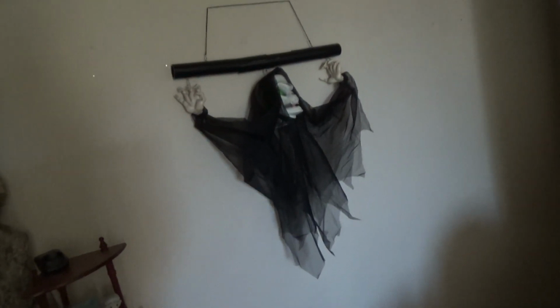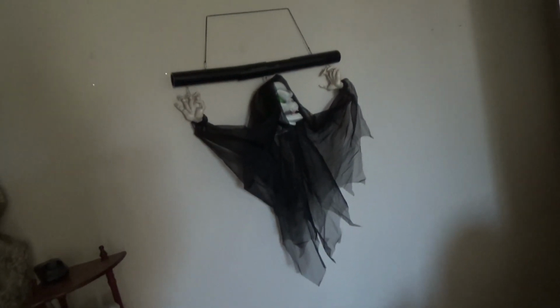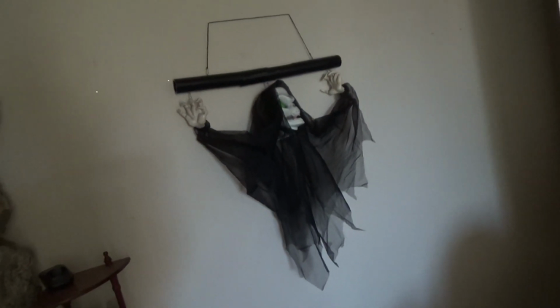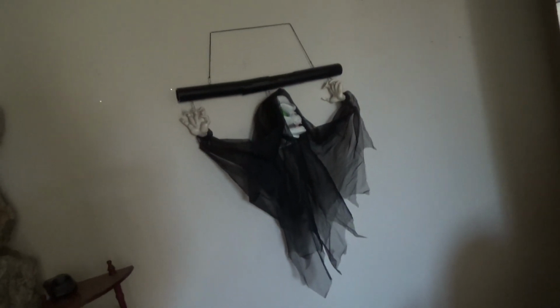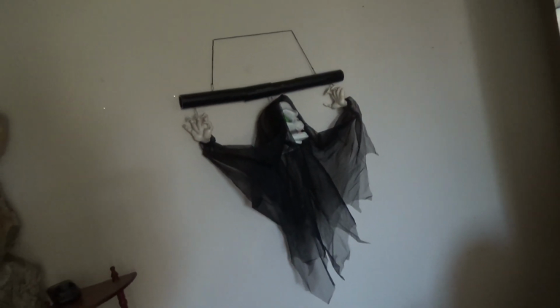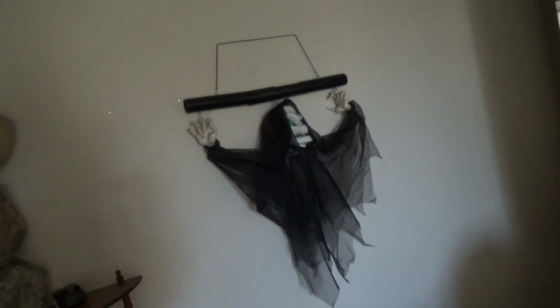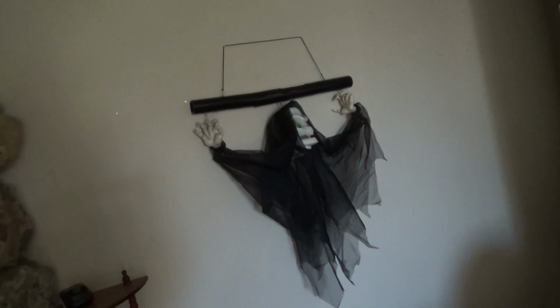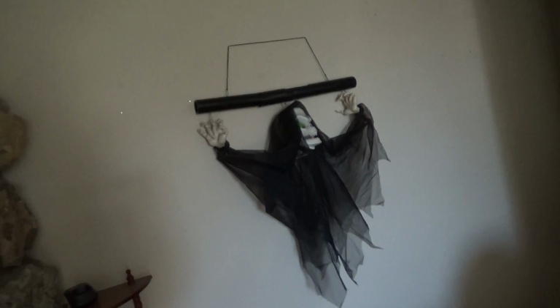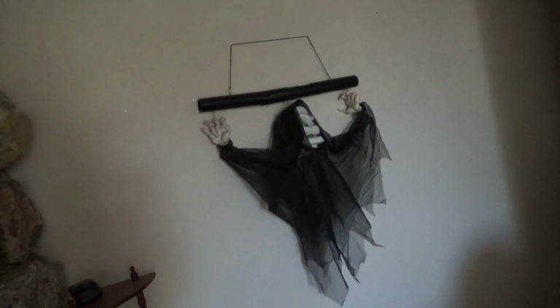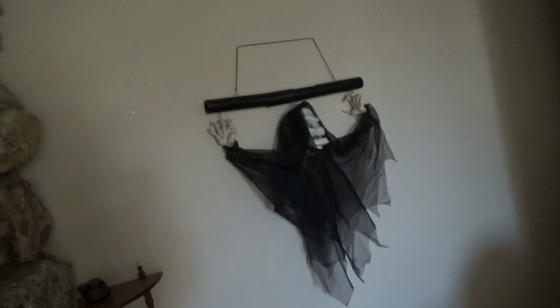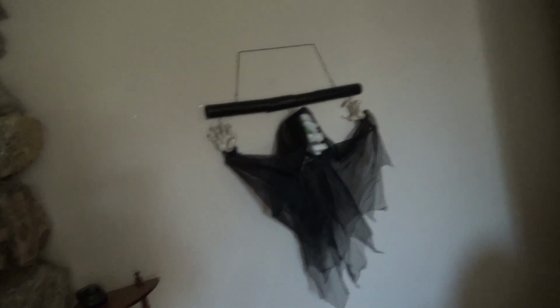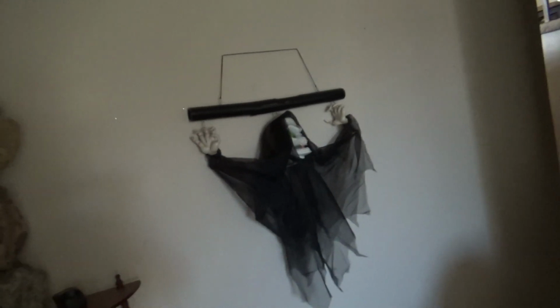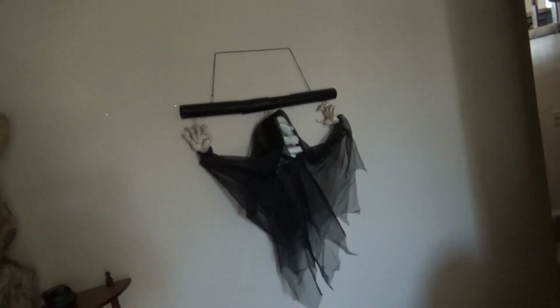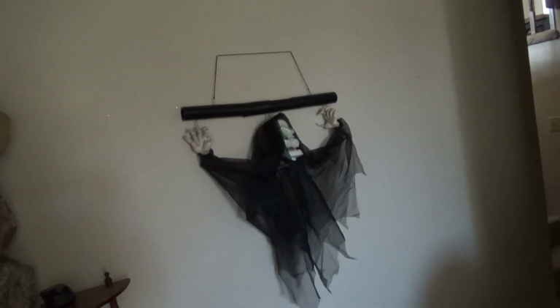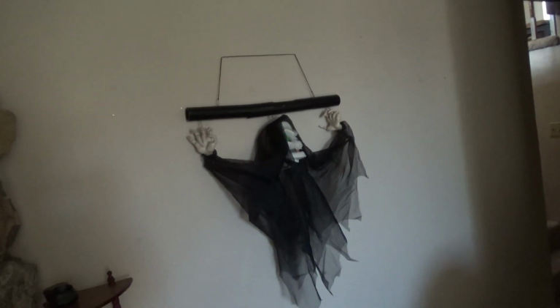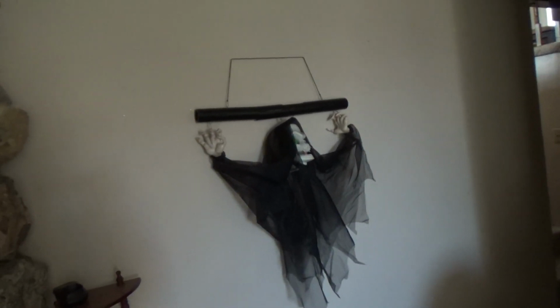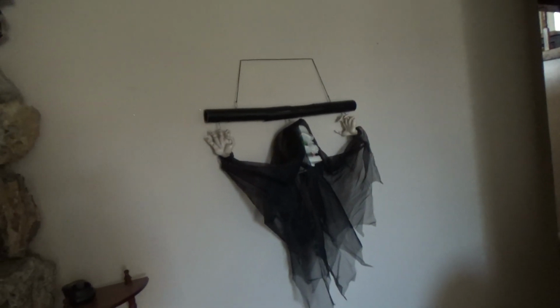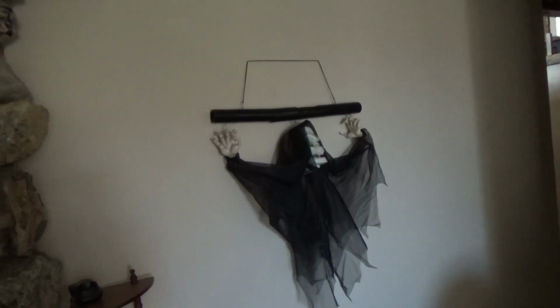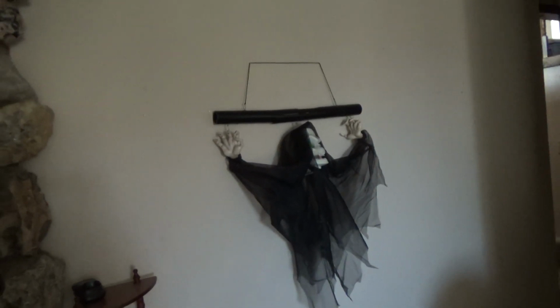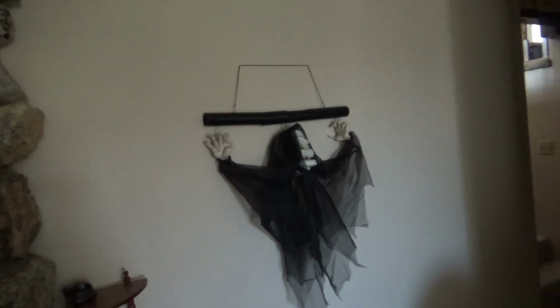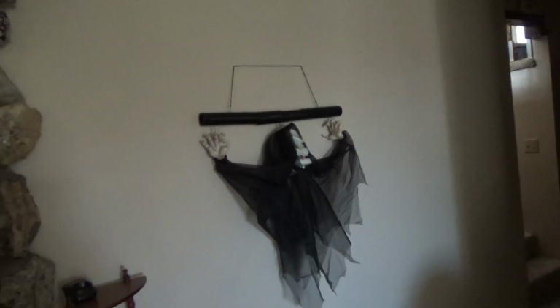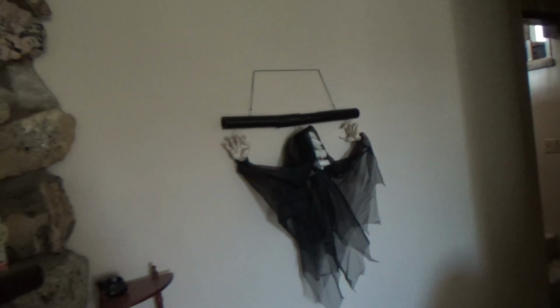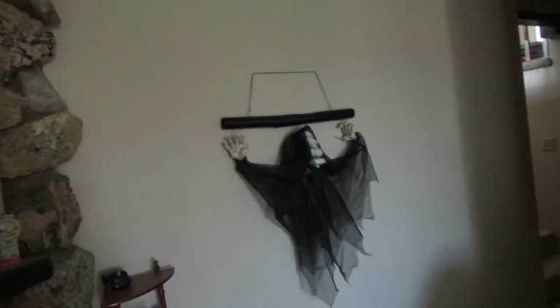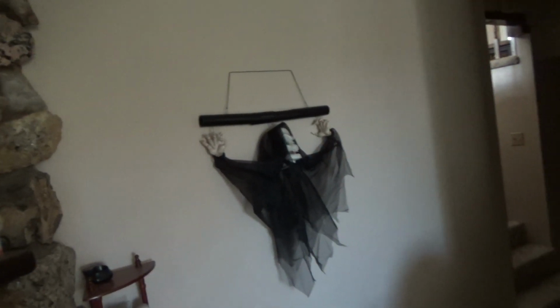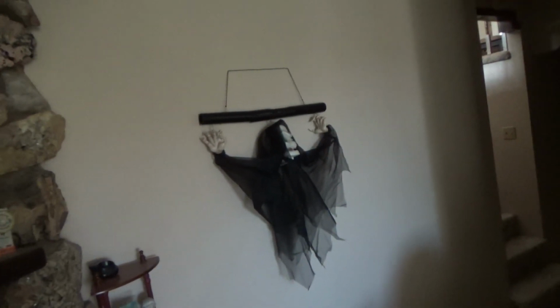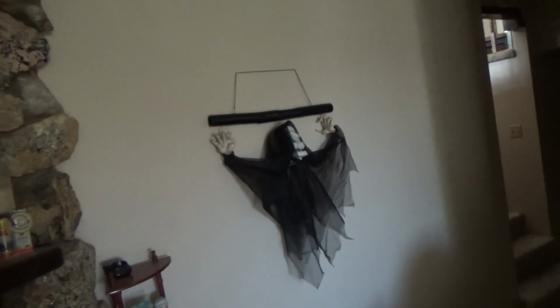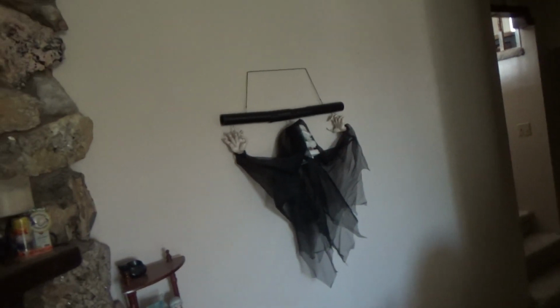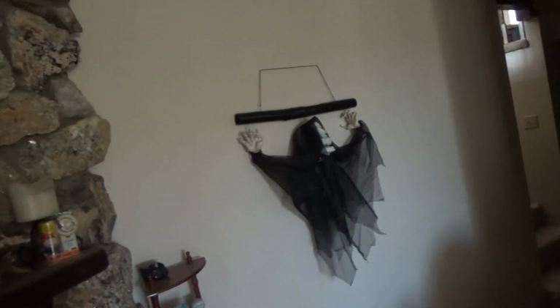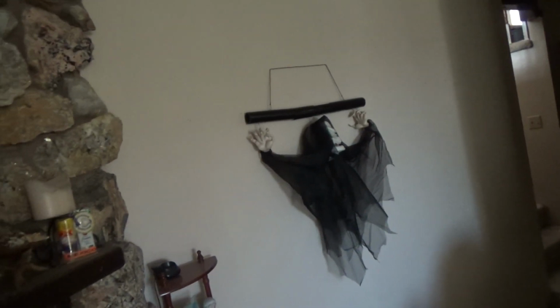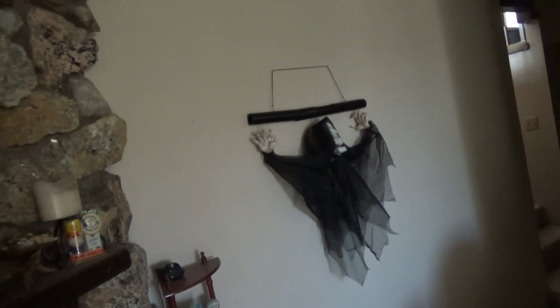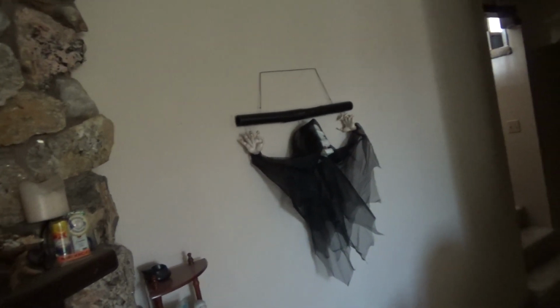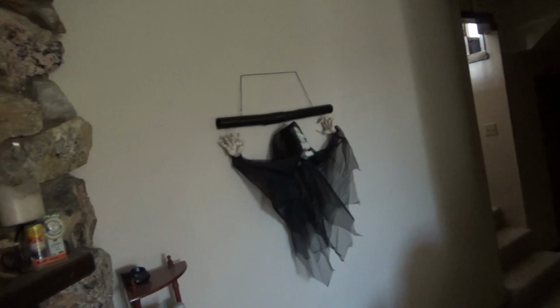This one is not on its original pole. His original pole was actually the first to fry out of all my floating ghosts.